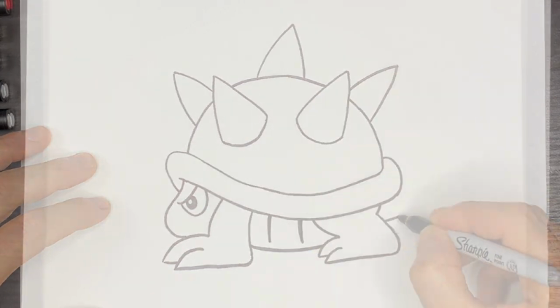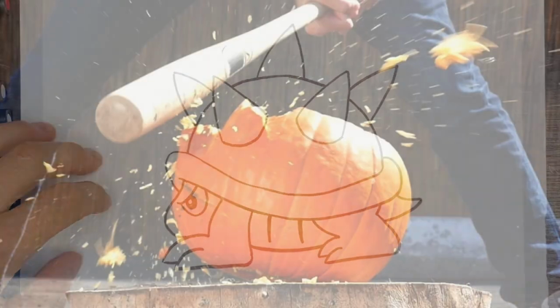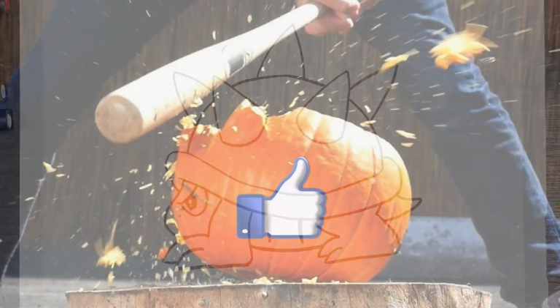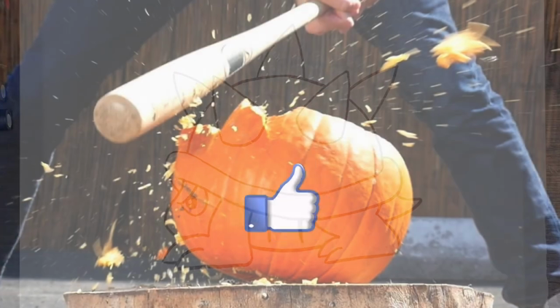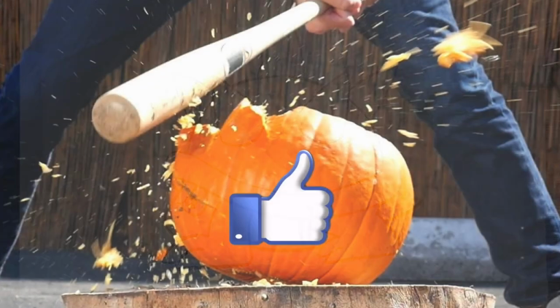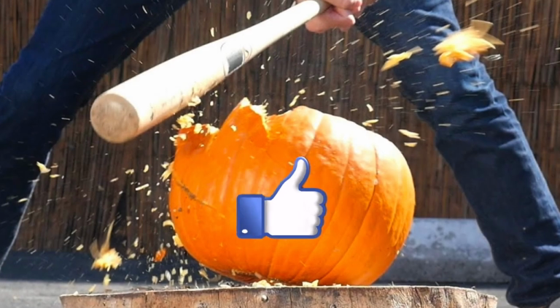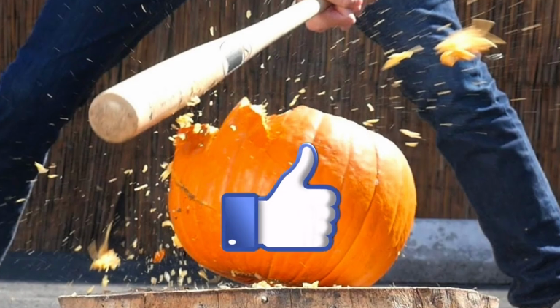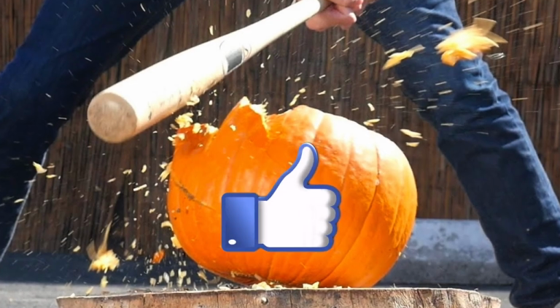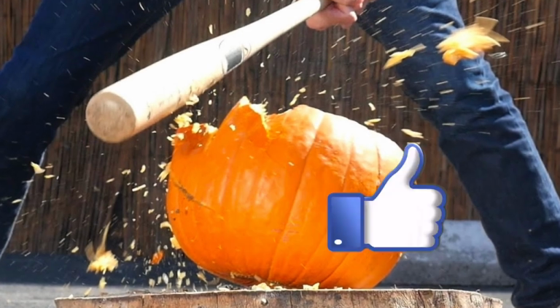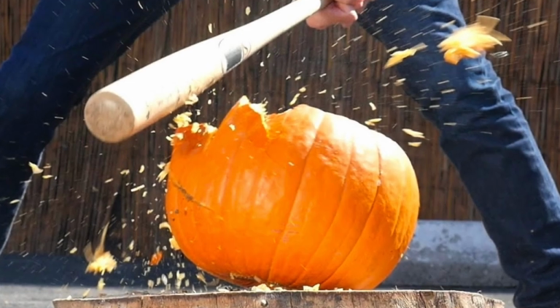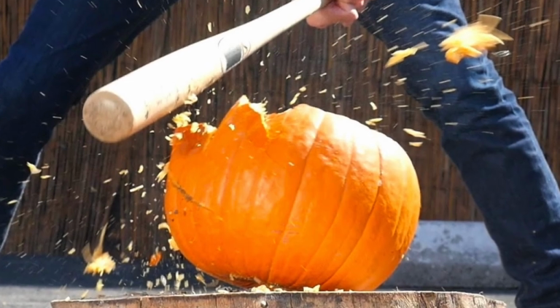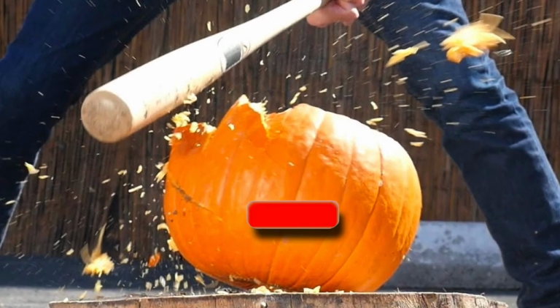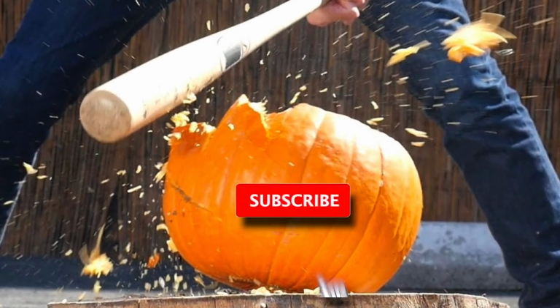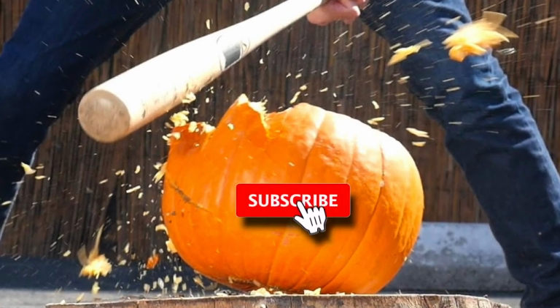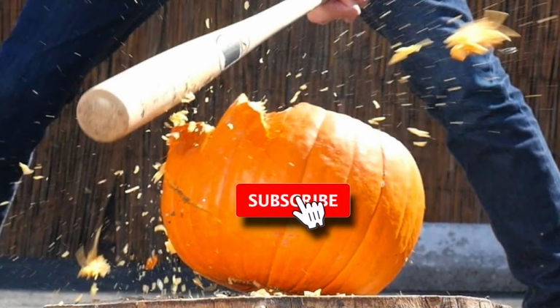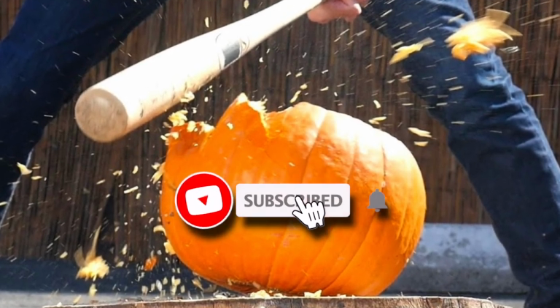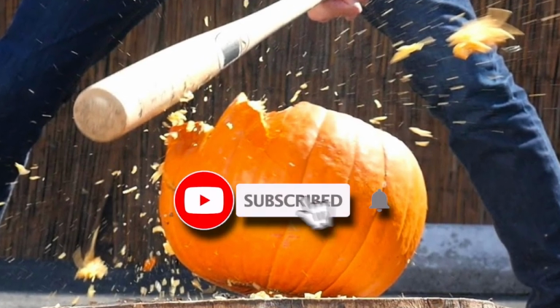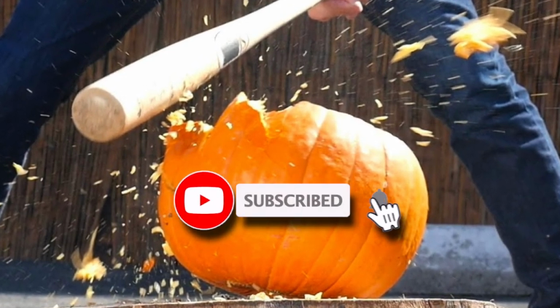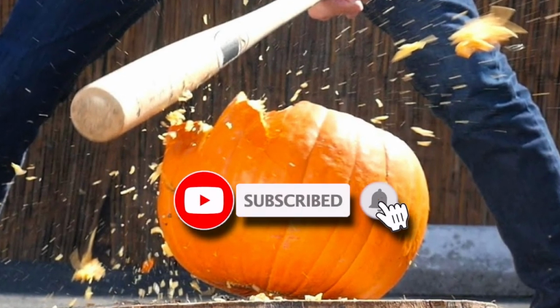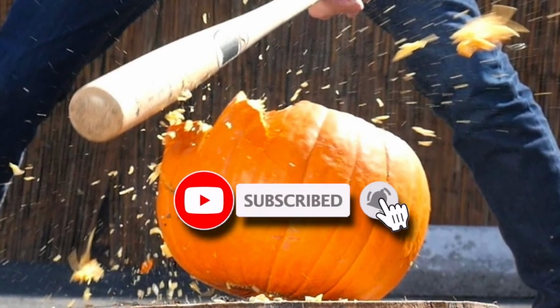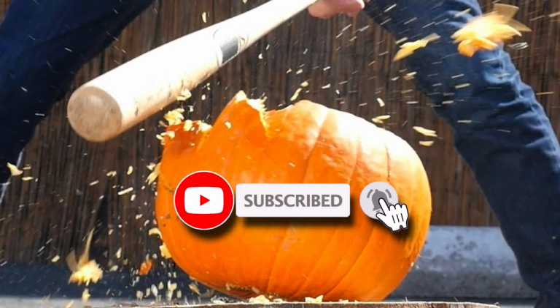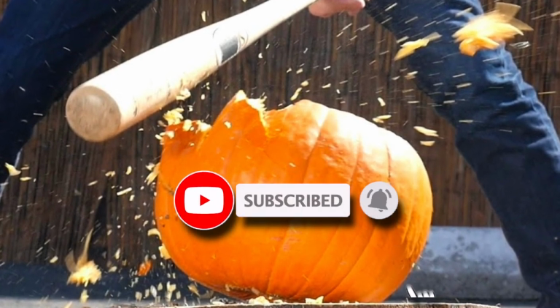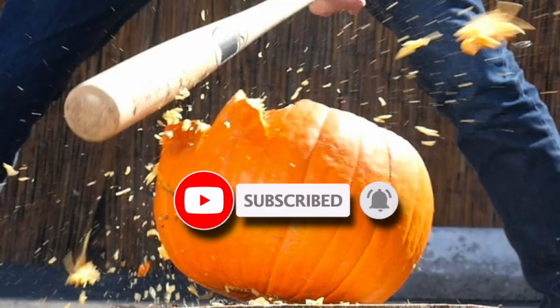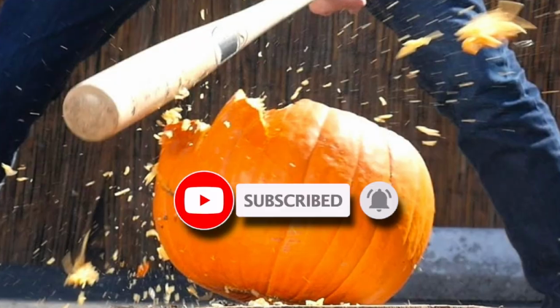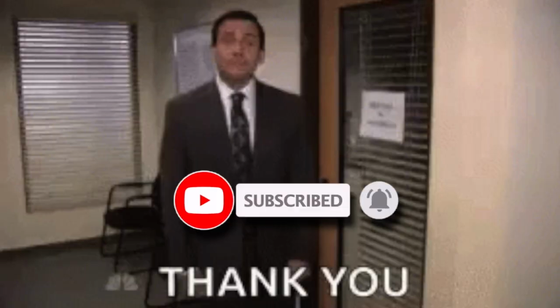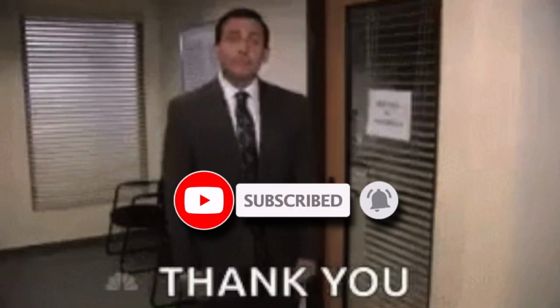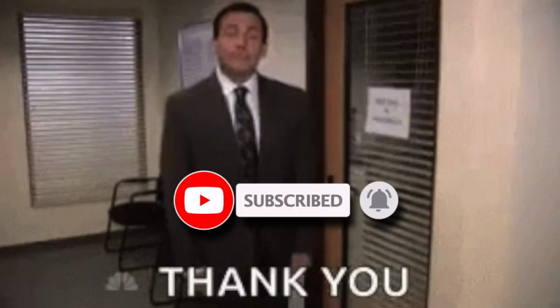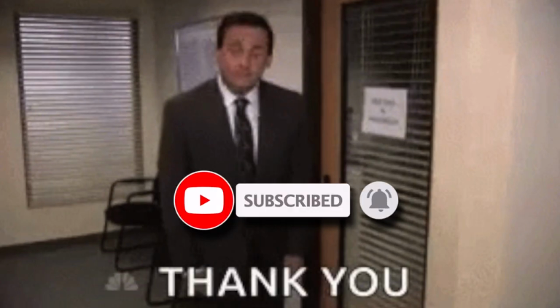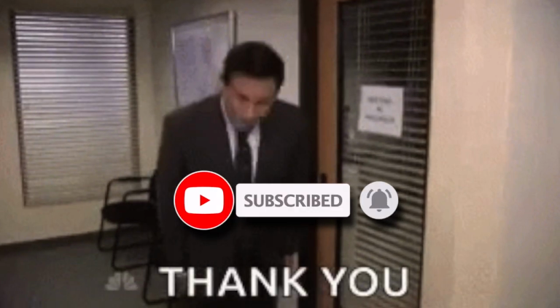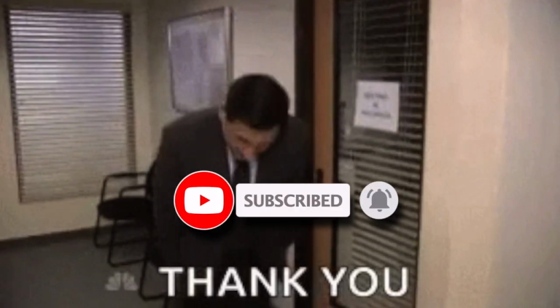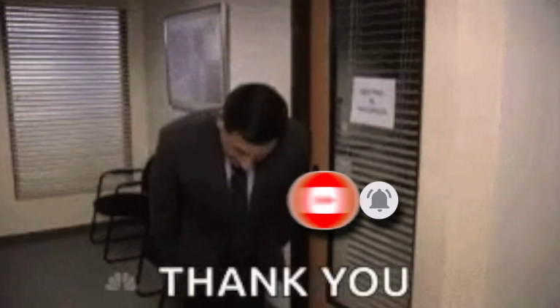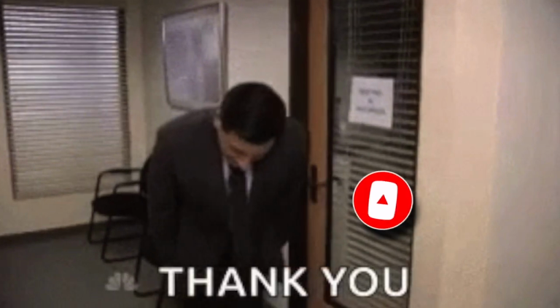Go ahead and smash that like button and click the notification bell because I do videos every weekday.